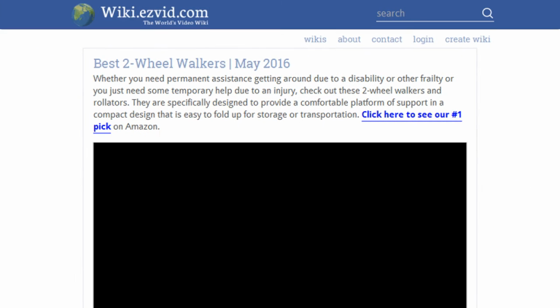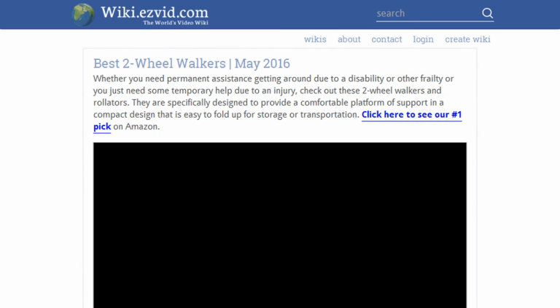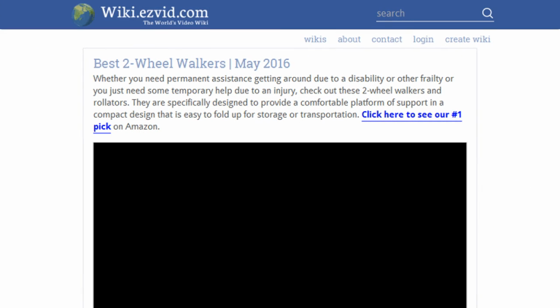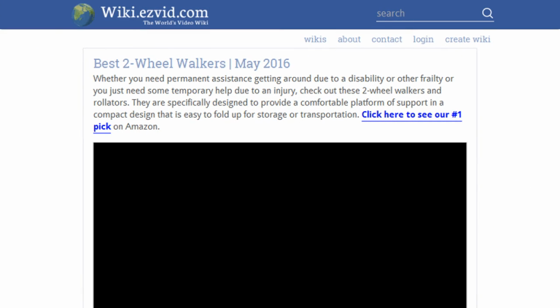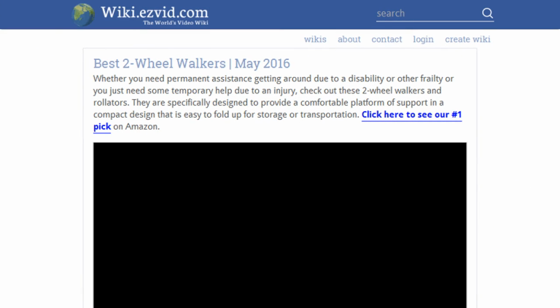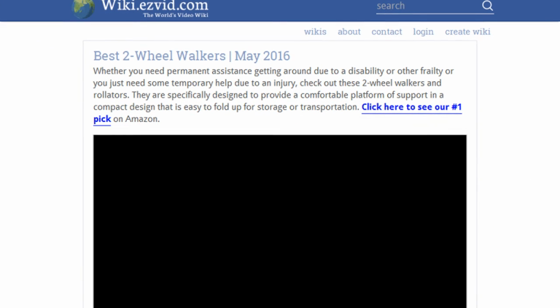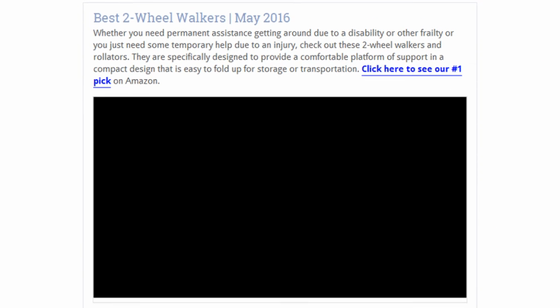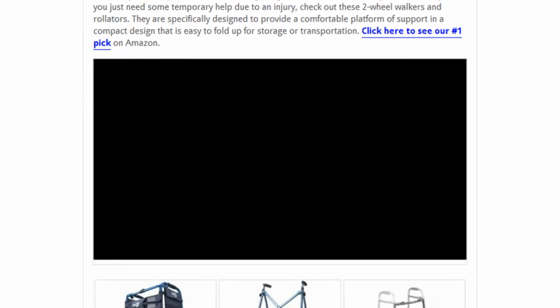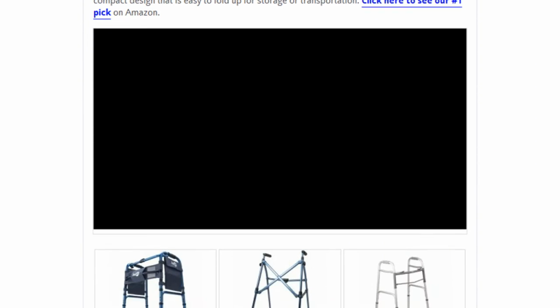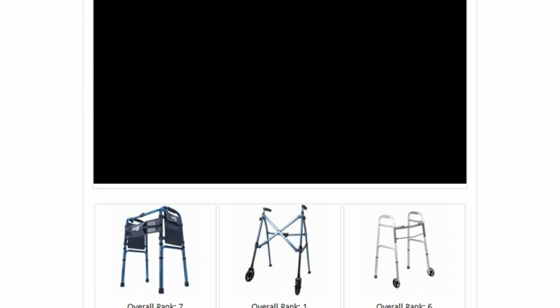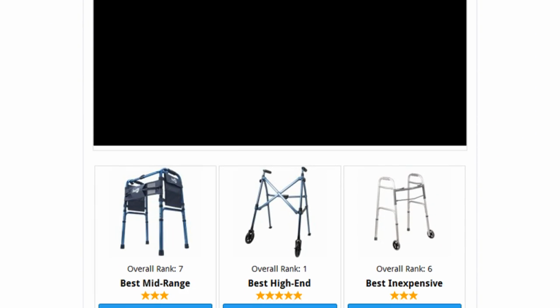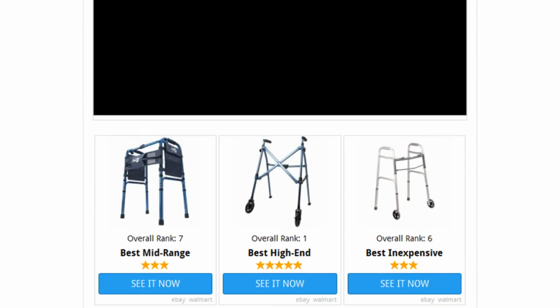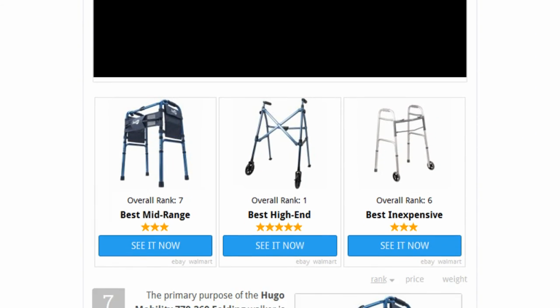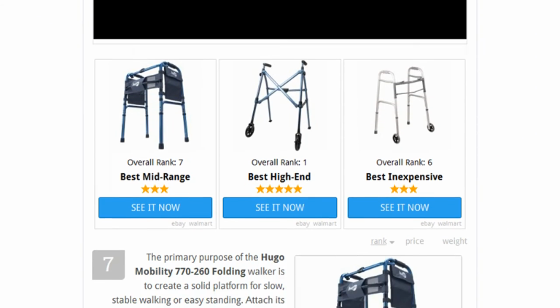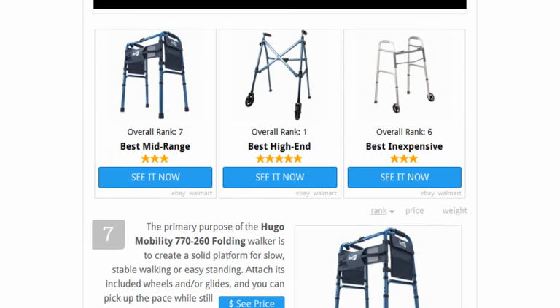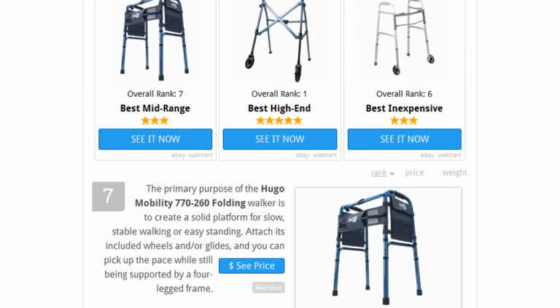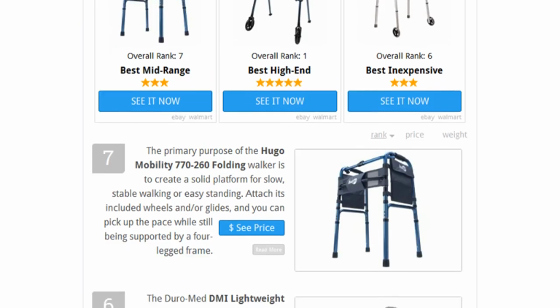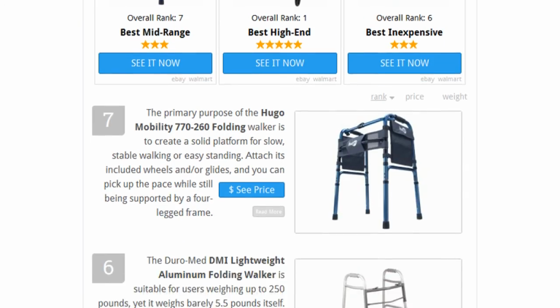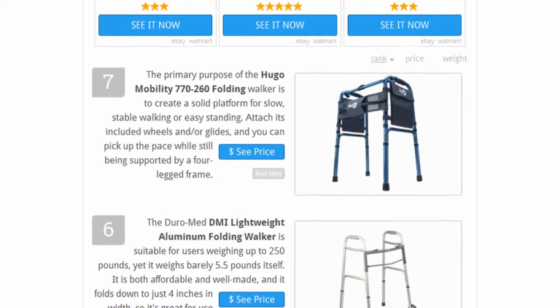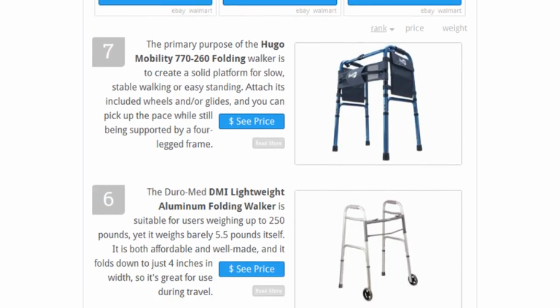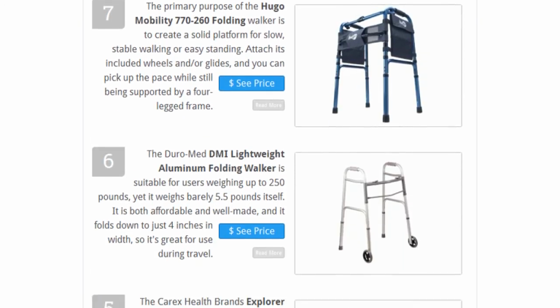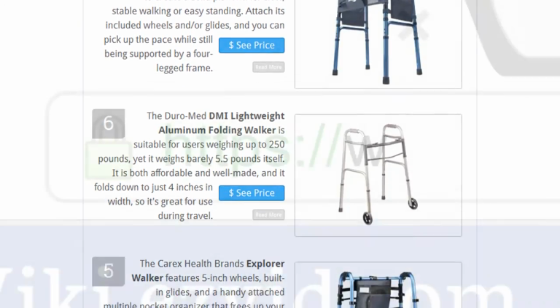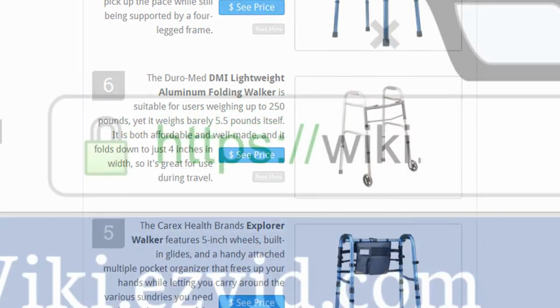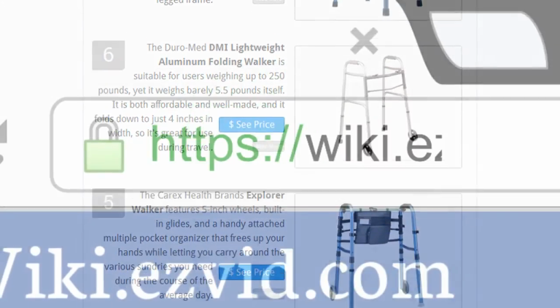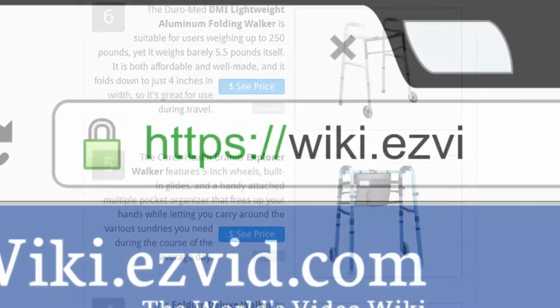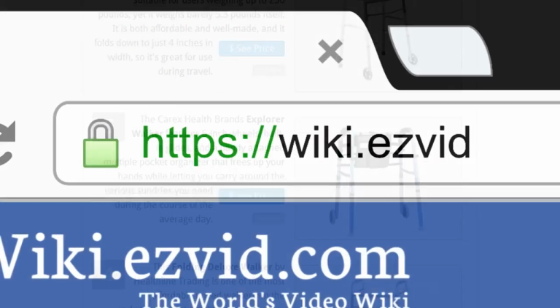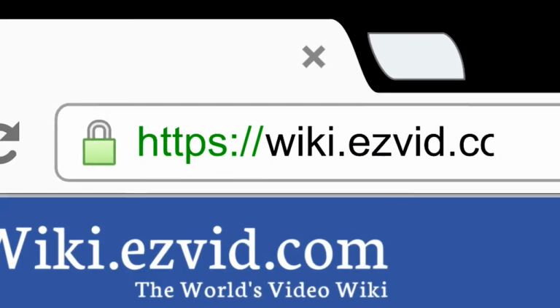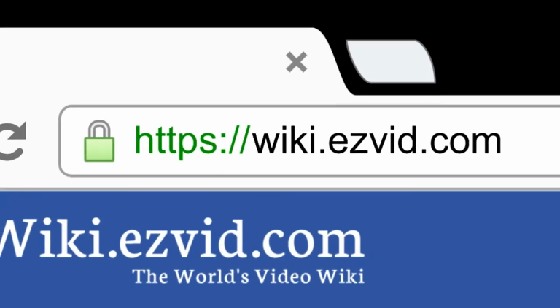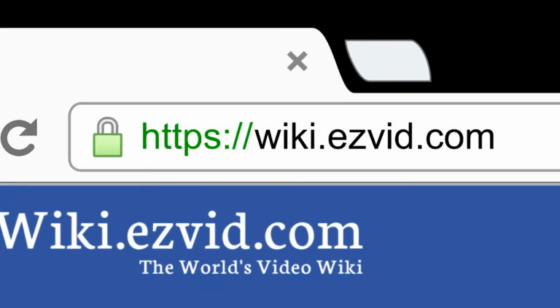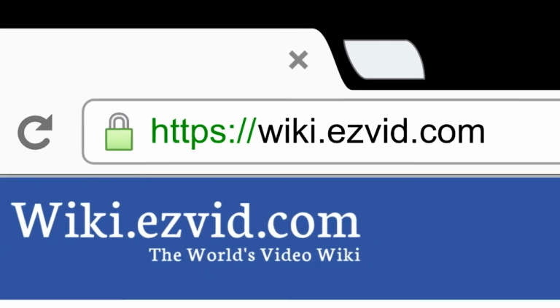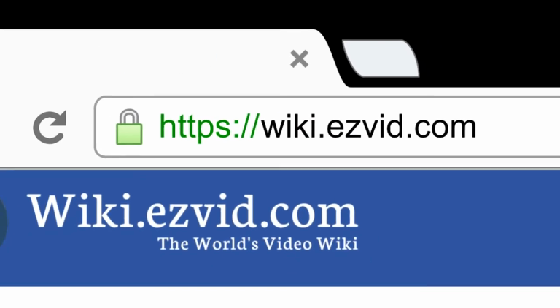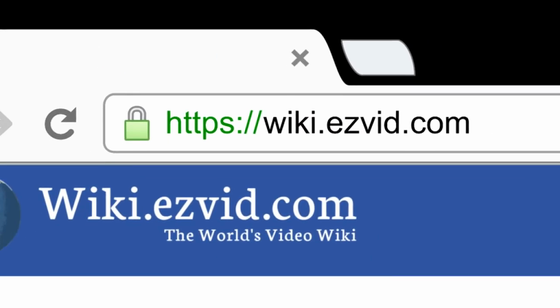To see all this and more, go to wiki.easyvid.com and search for two-wheel walkers, or click beneath this video.